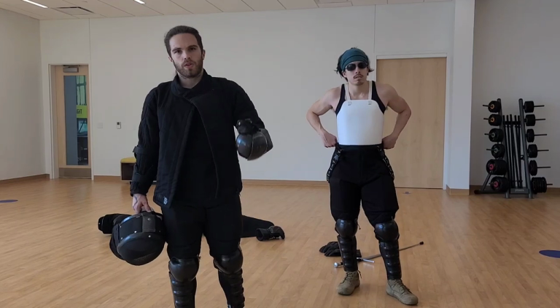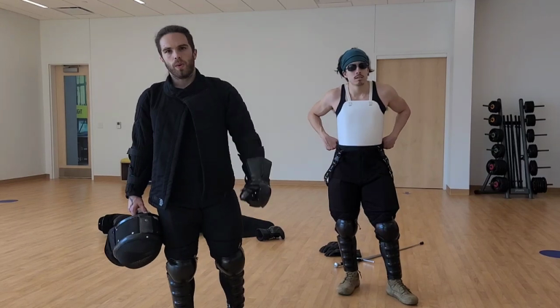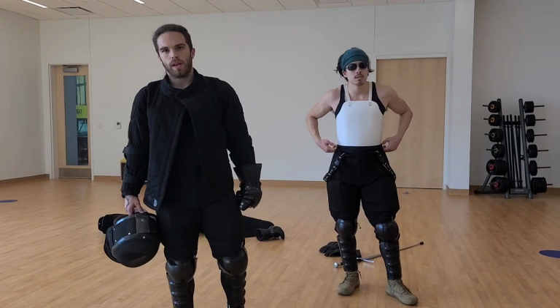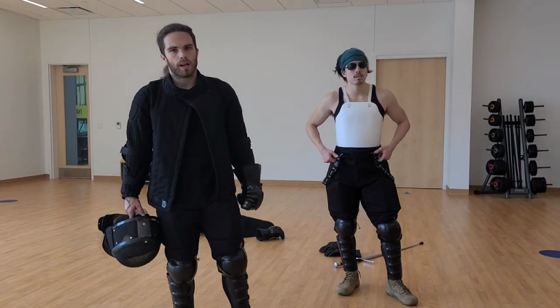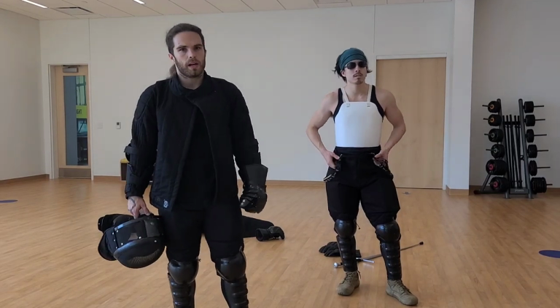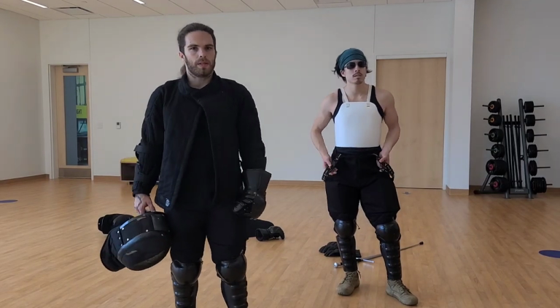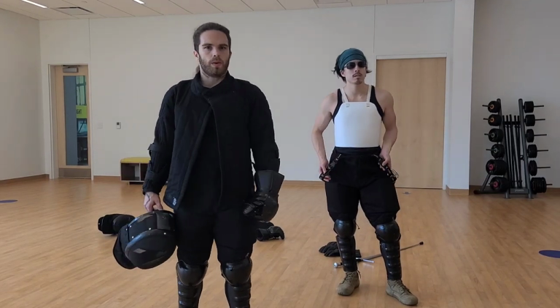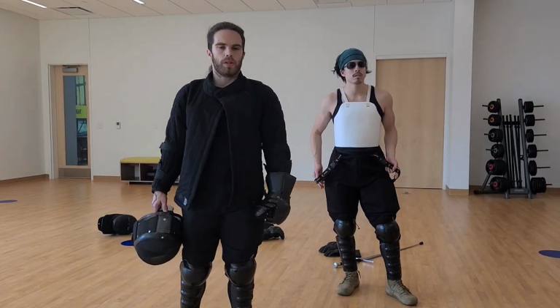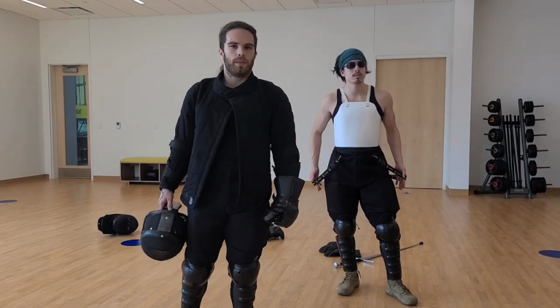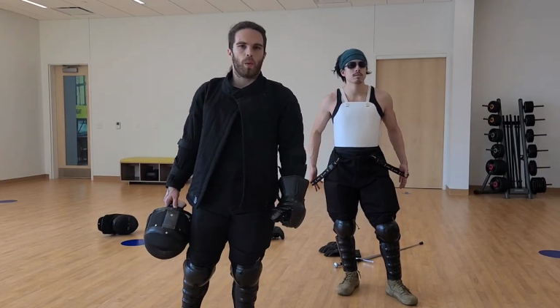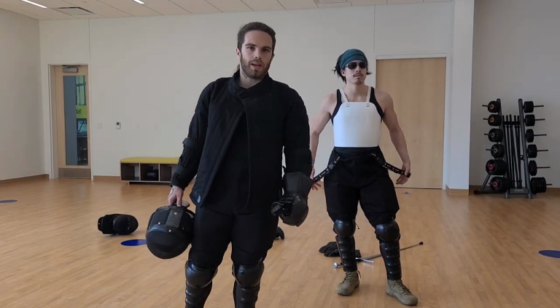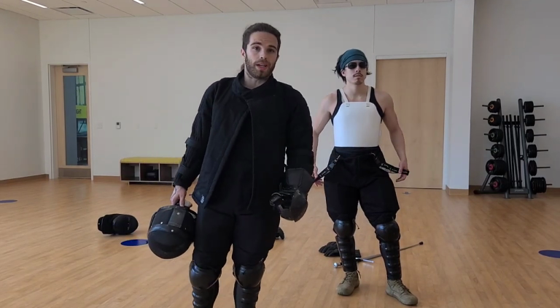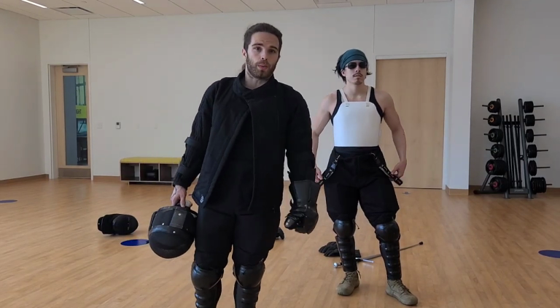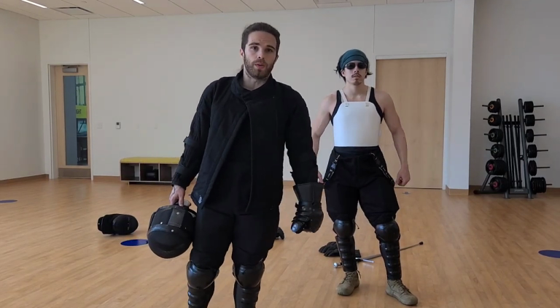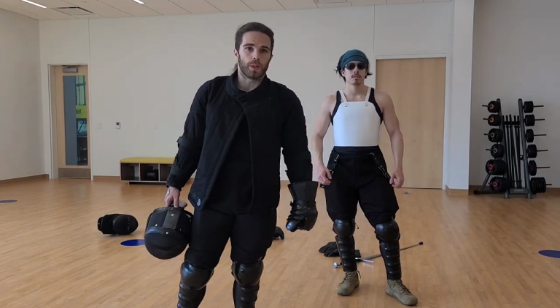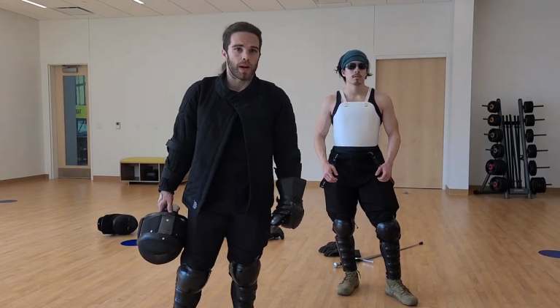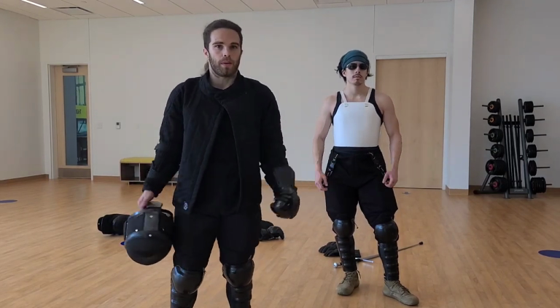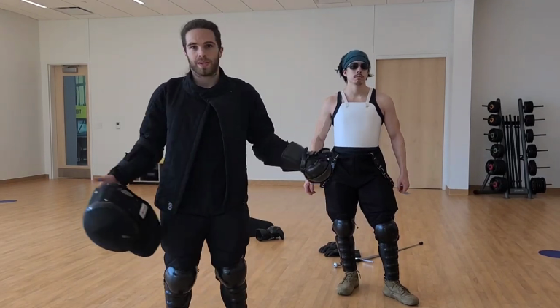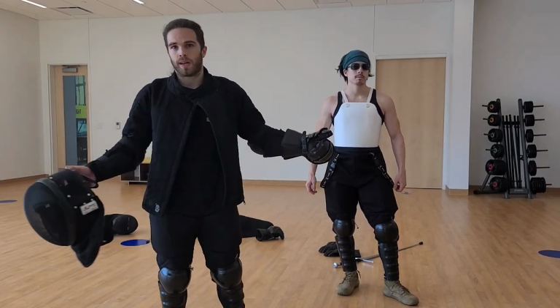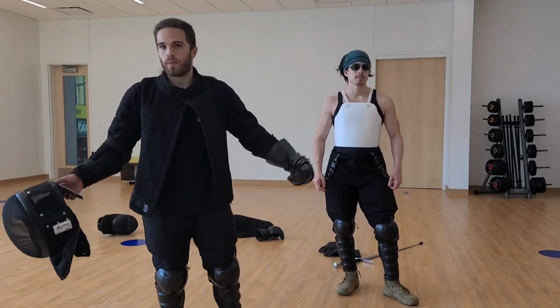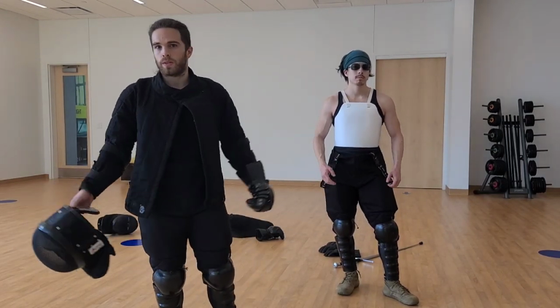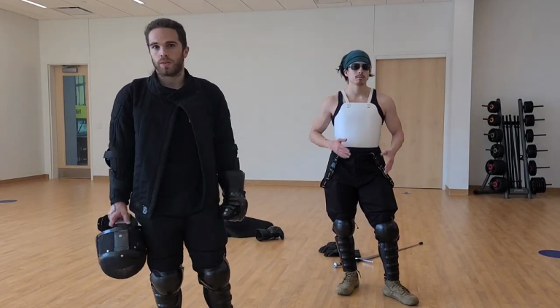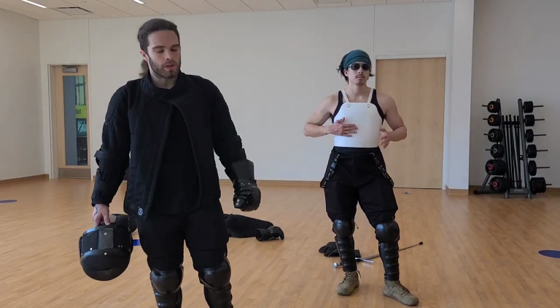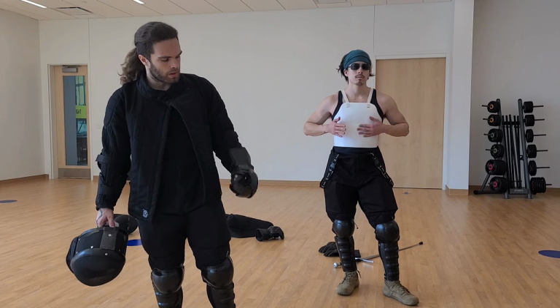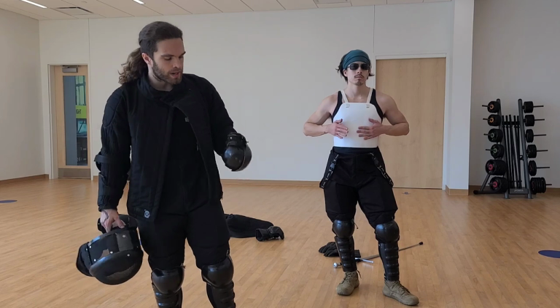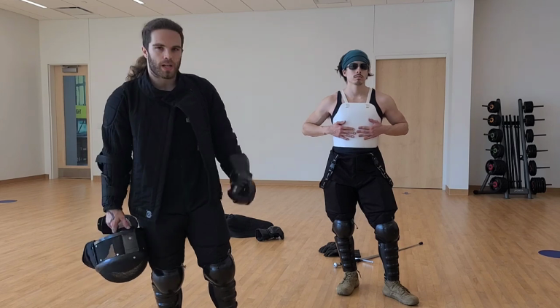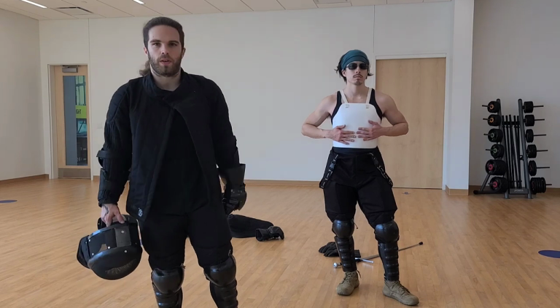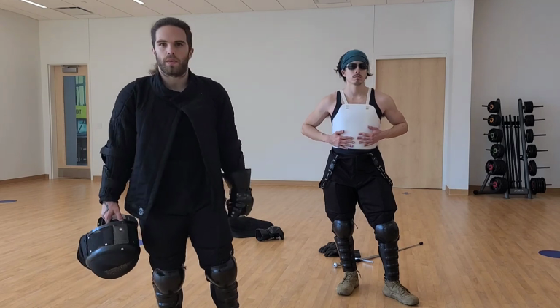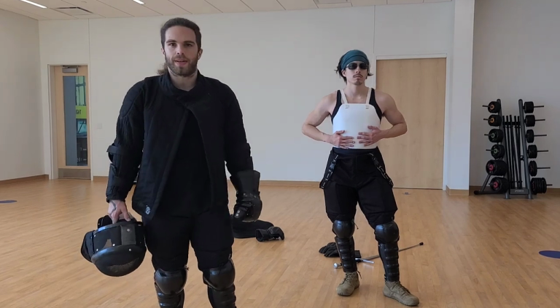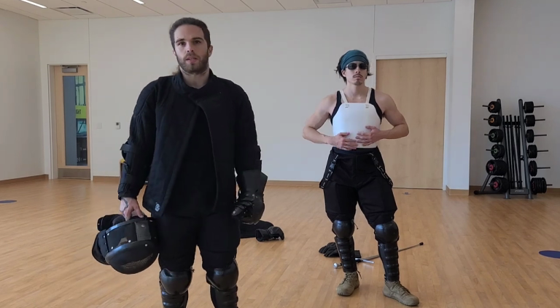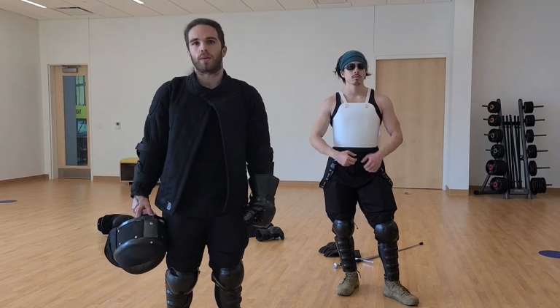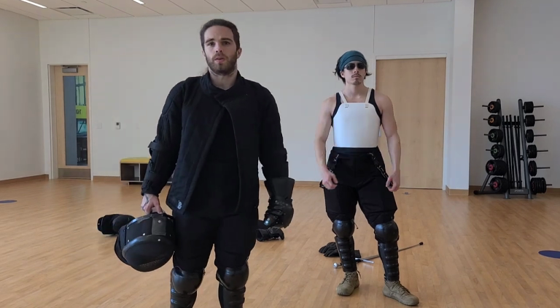We get a lot of comments and questions about what kind of gear we use to train, and we decided we'd just do a little rundown of all the fencing gear we use.